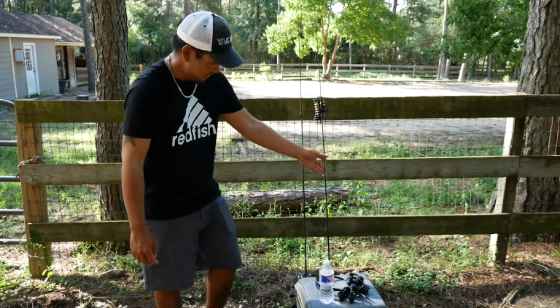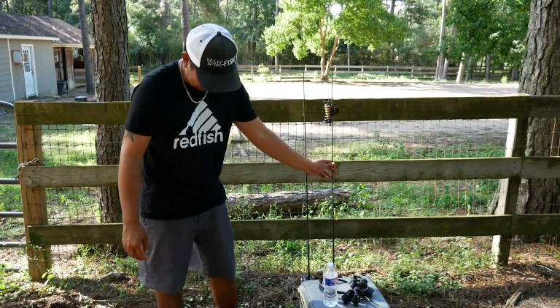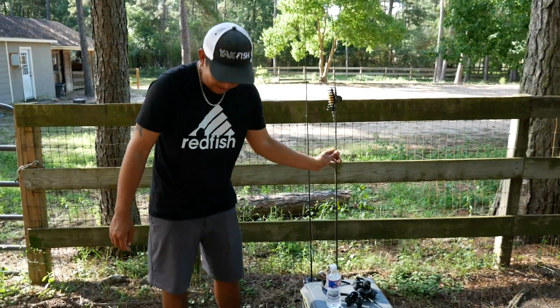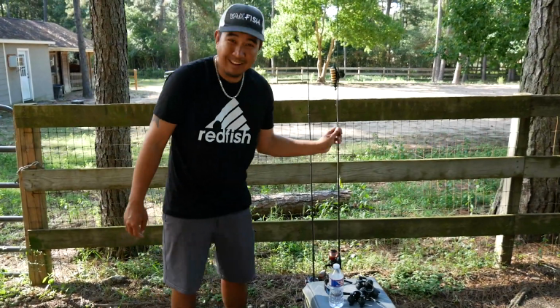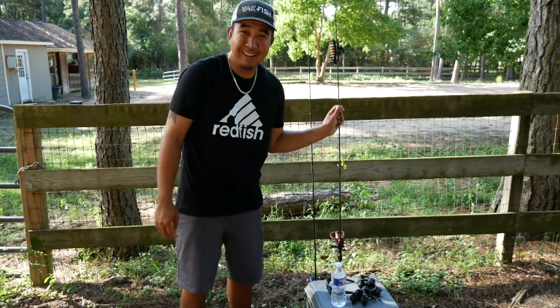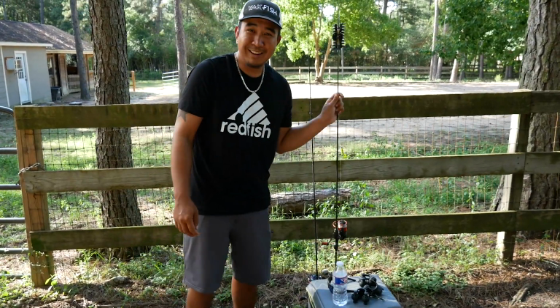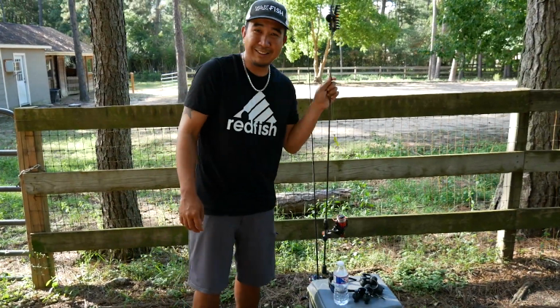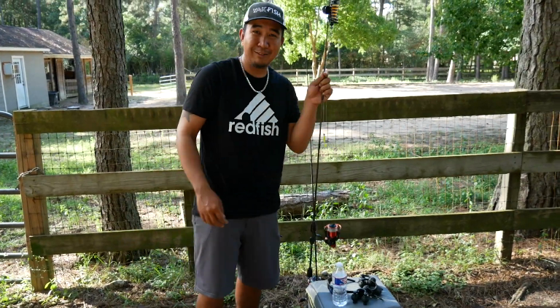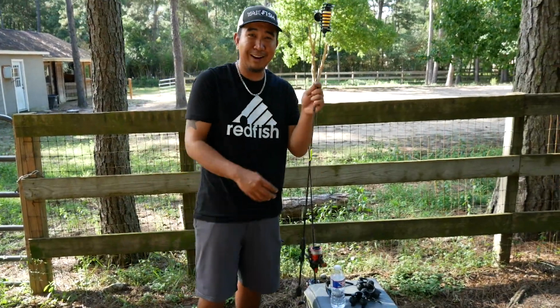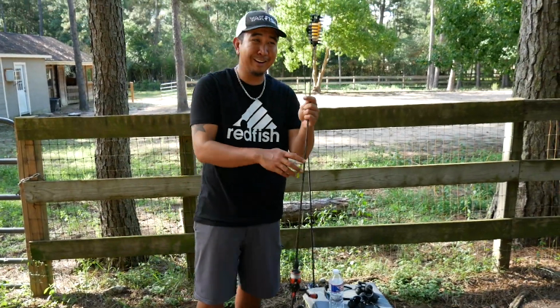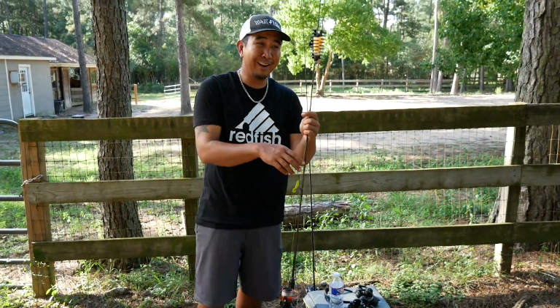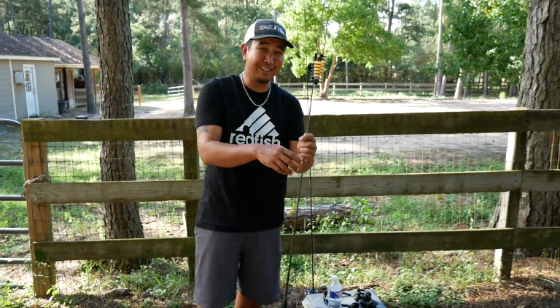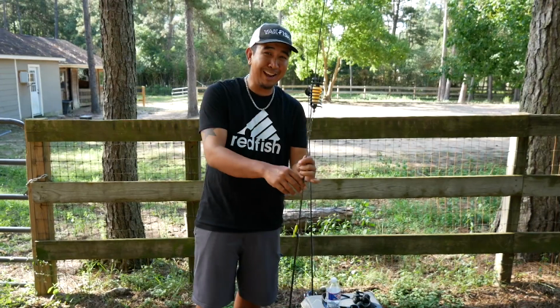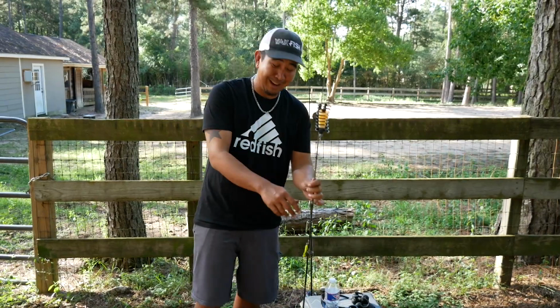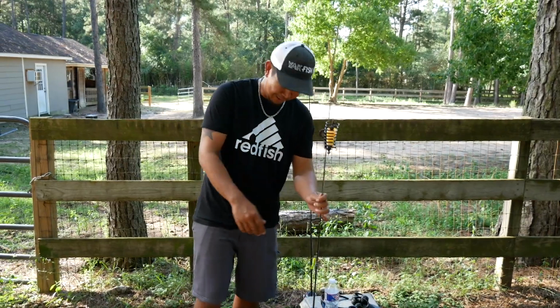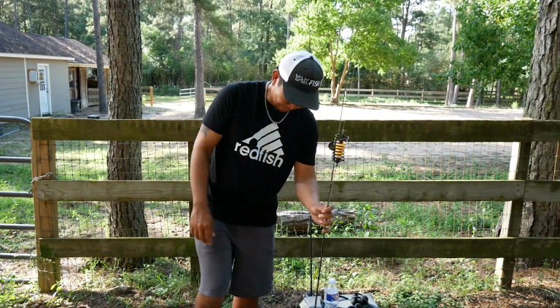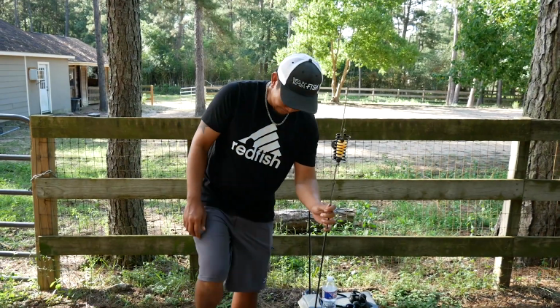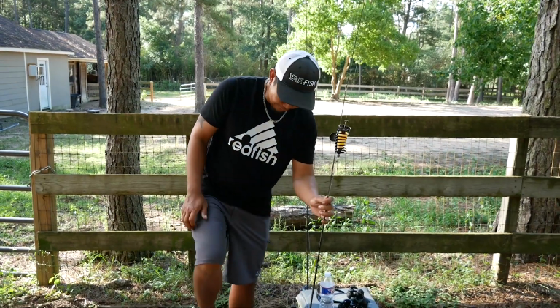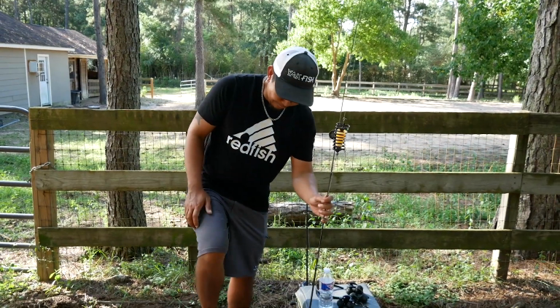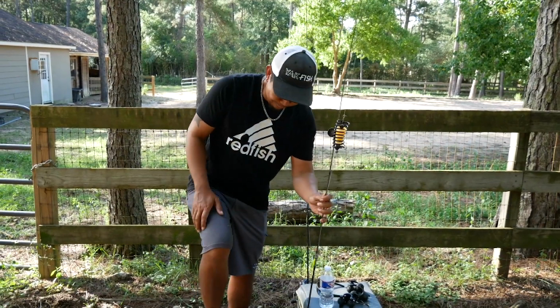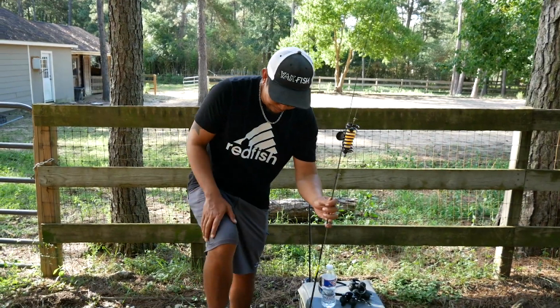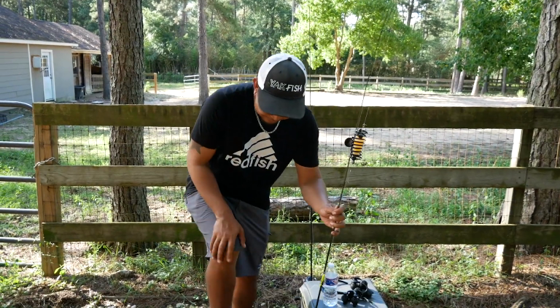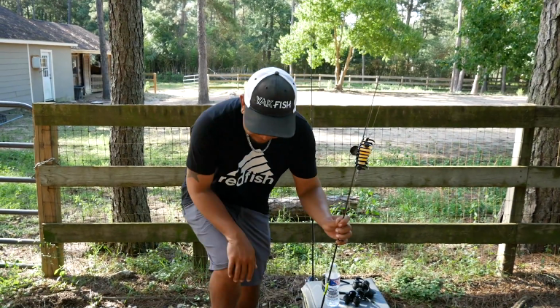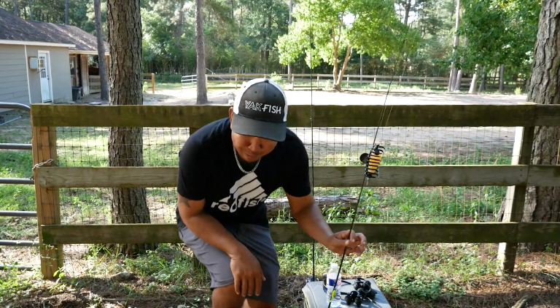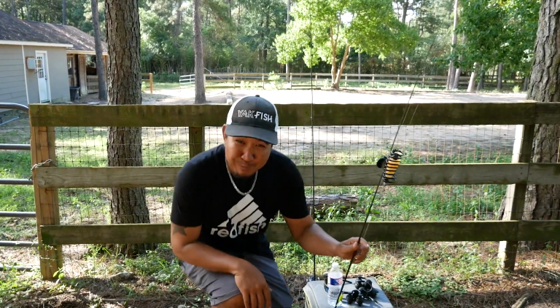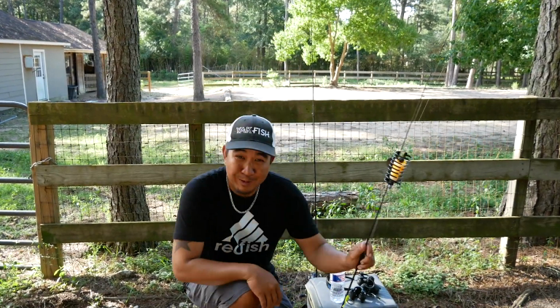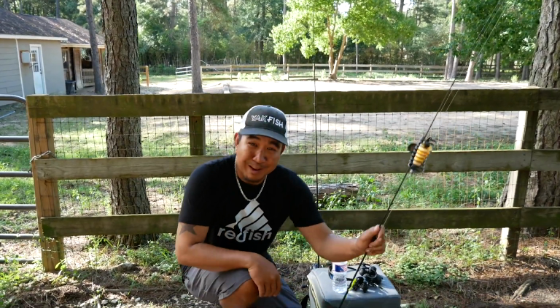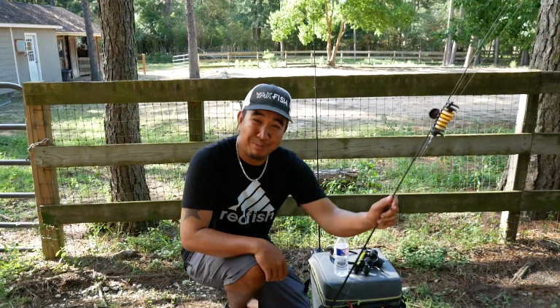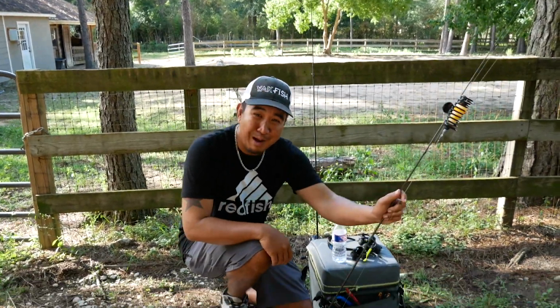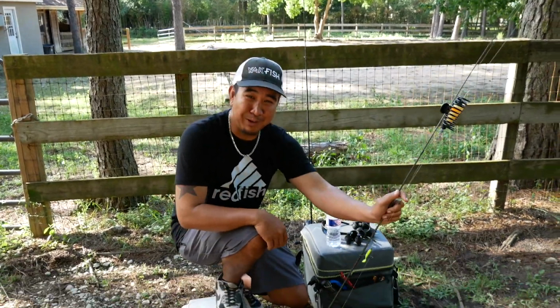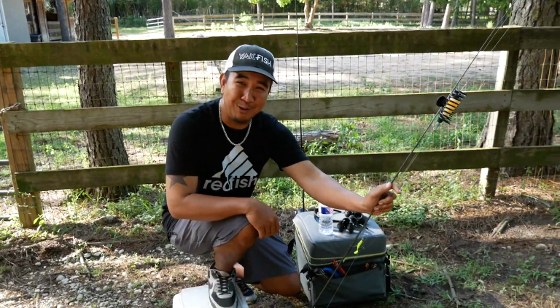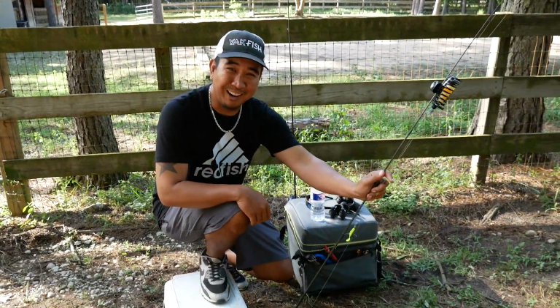Hey guys, Texas Delray here and today we're gonna go over the gulp and poppy cork.